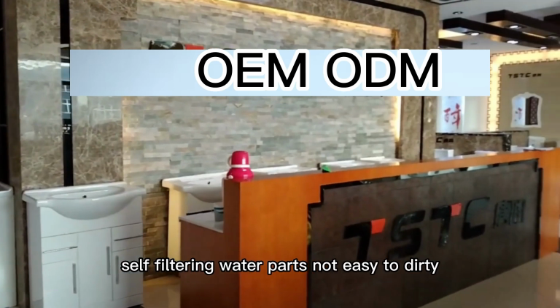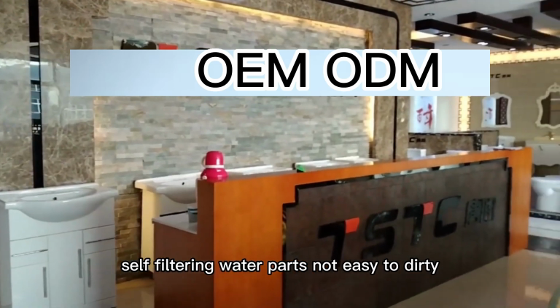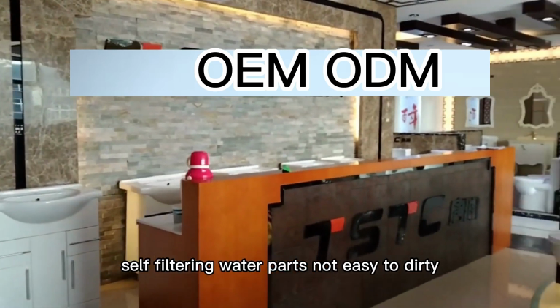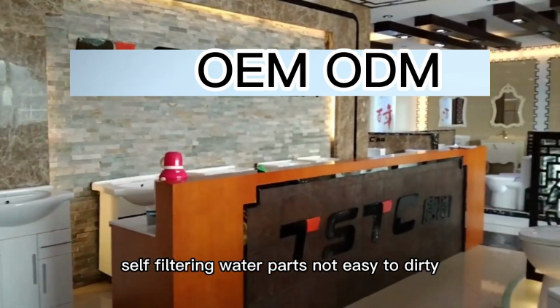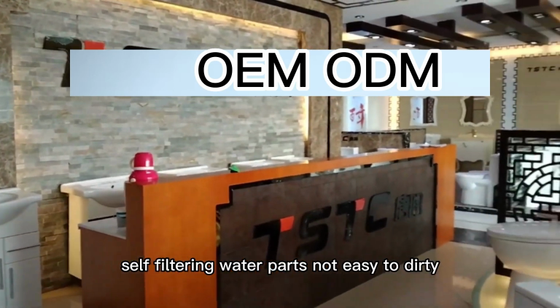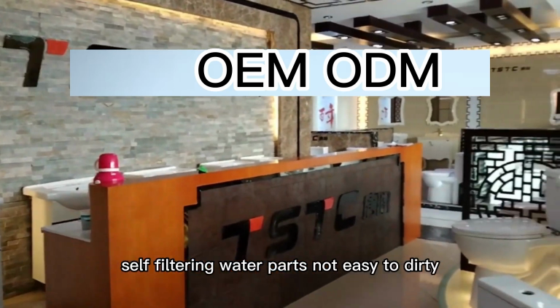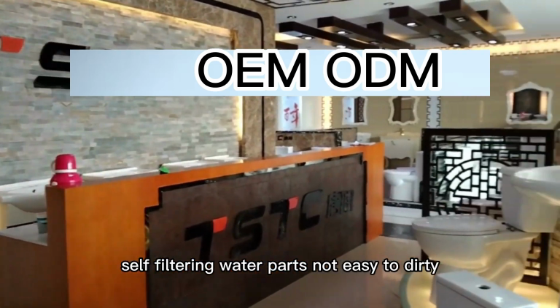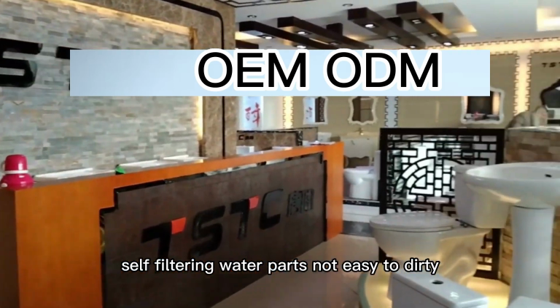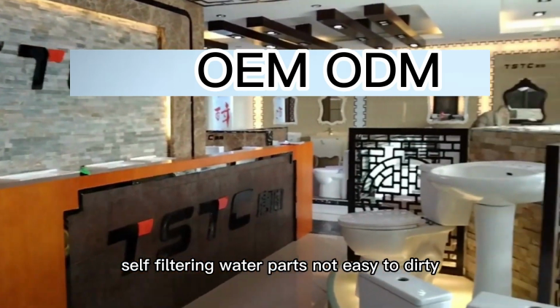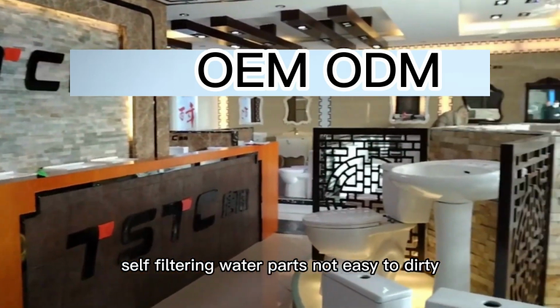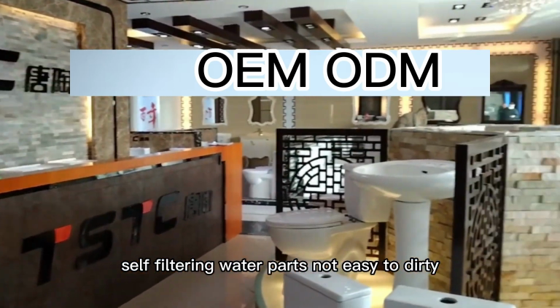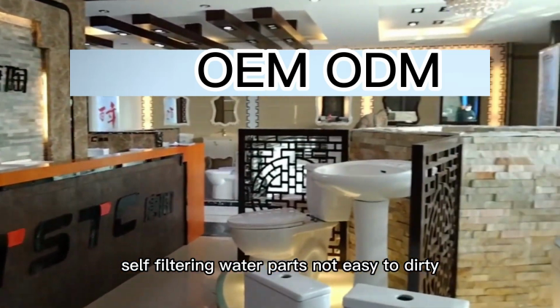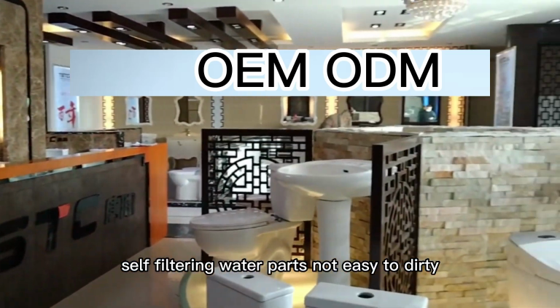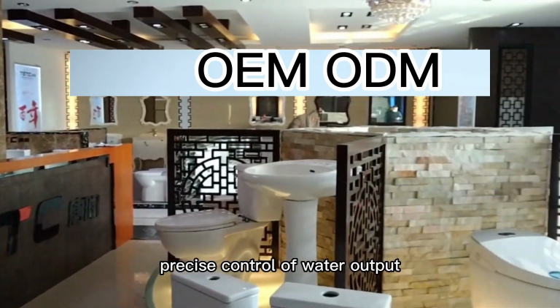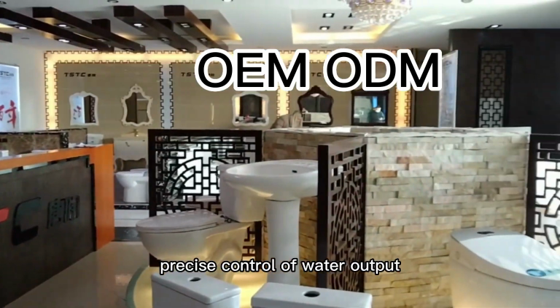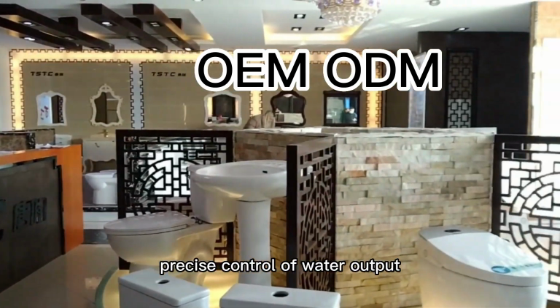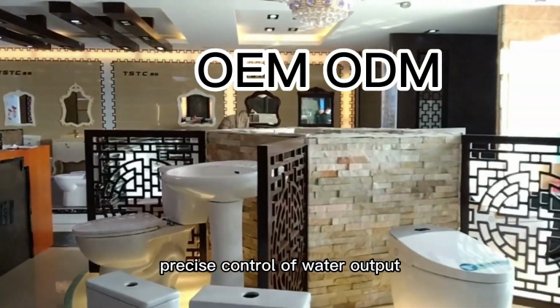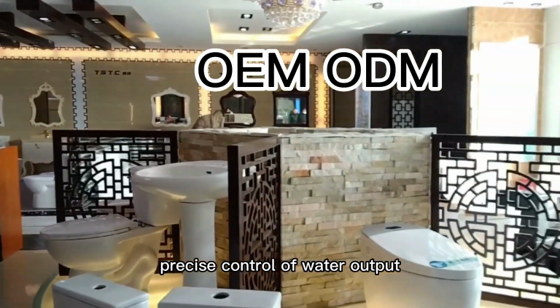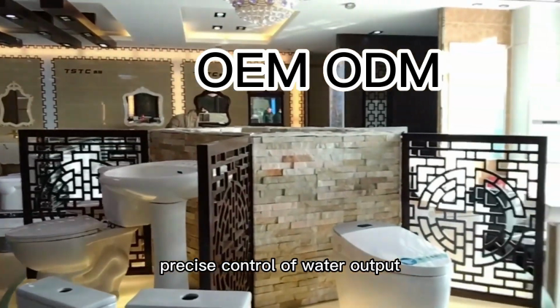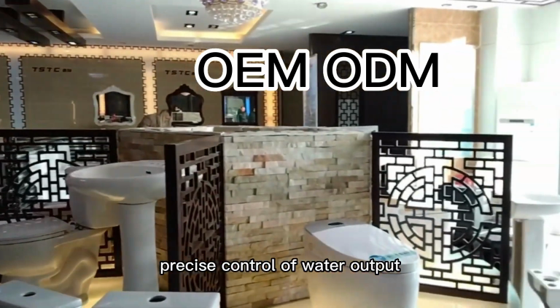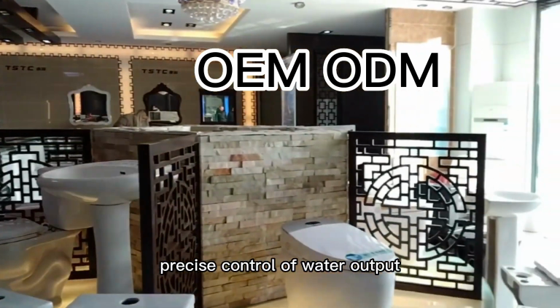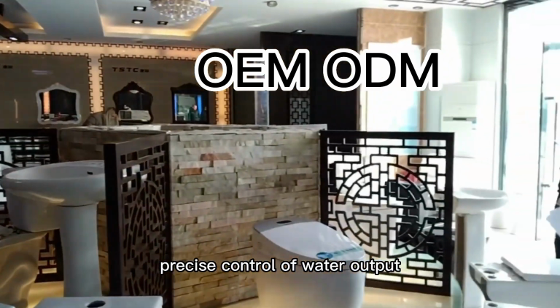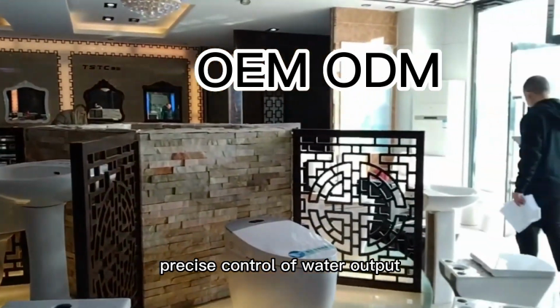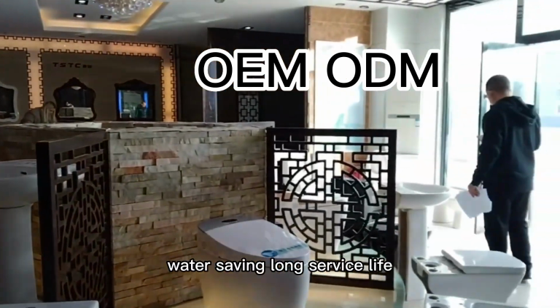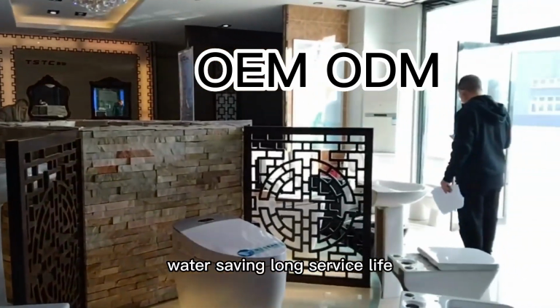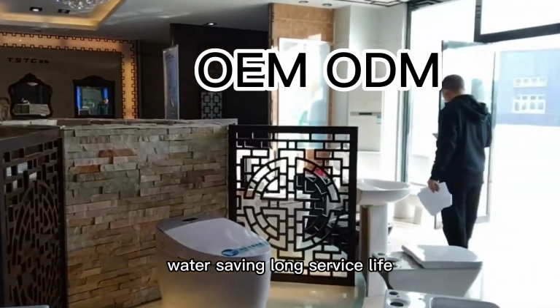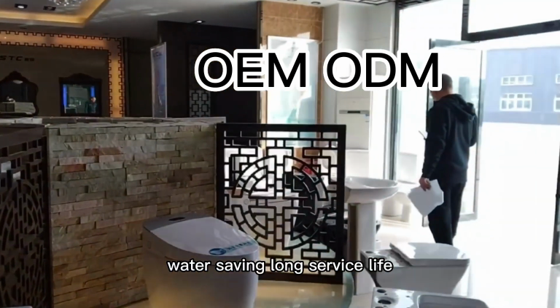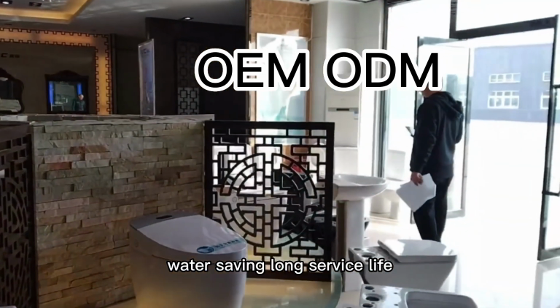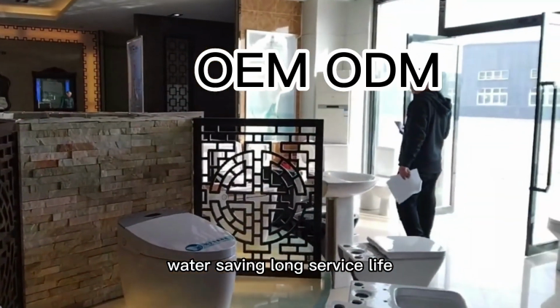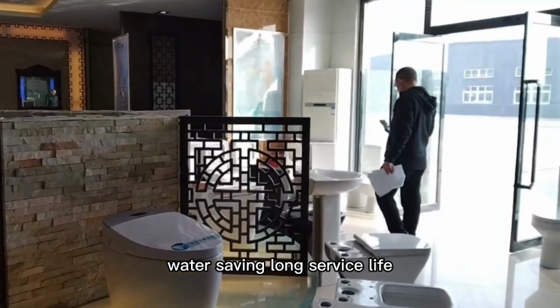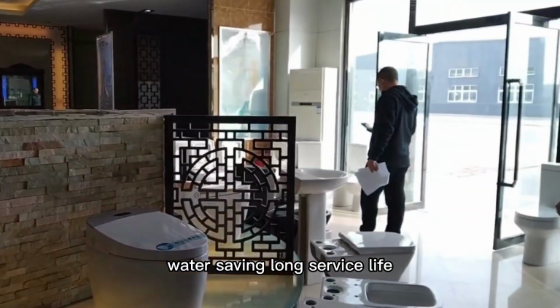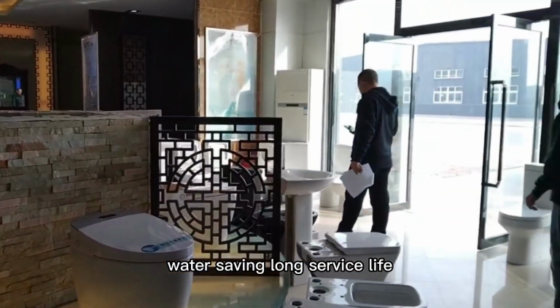Self-filtering water parts, not easy to dirty. Precise control of water output, water saving, long service life.